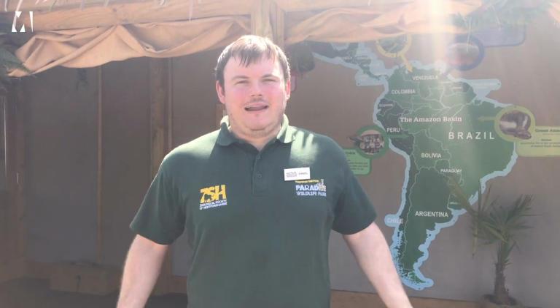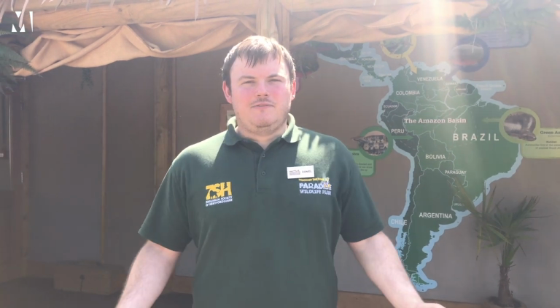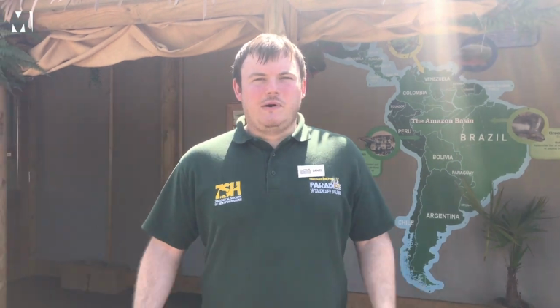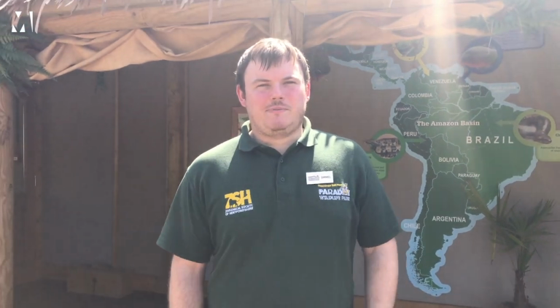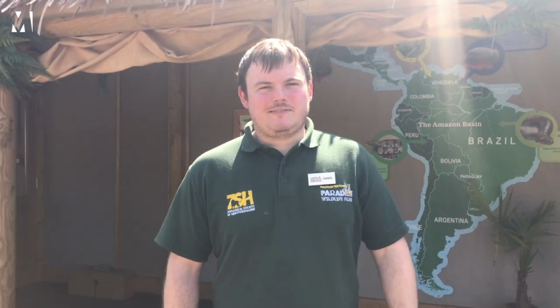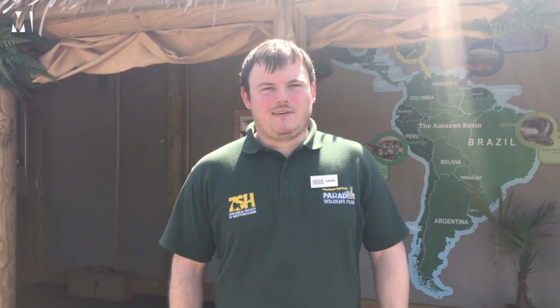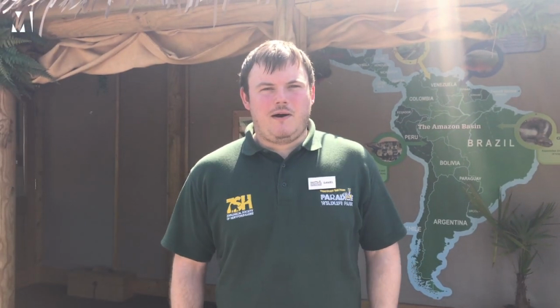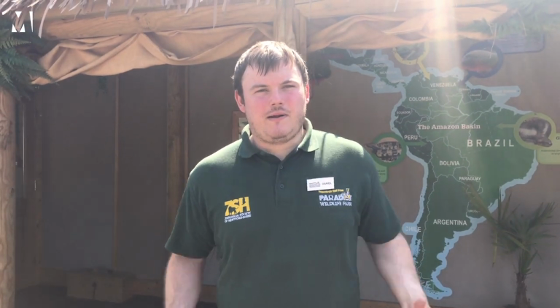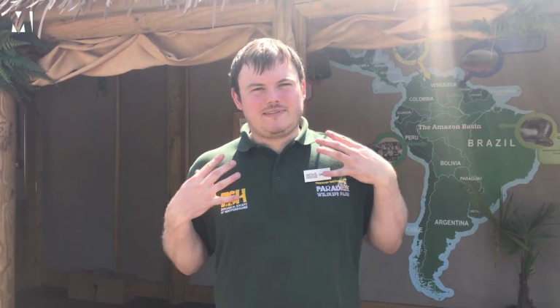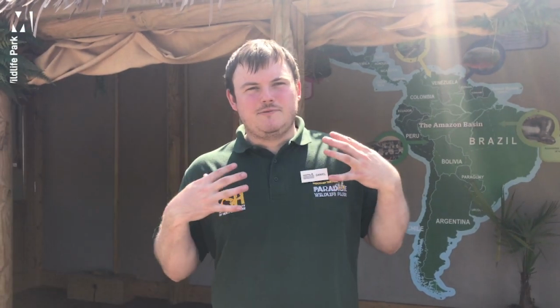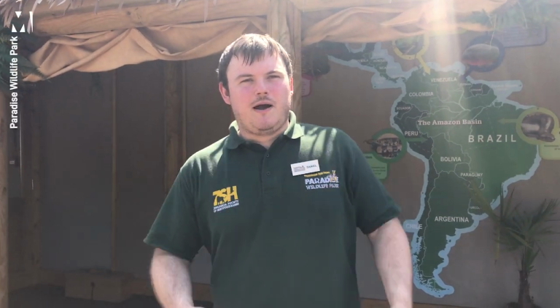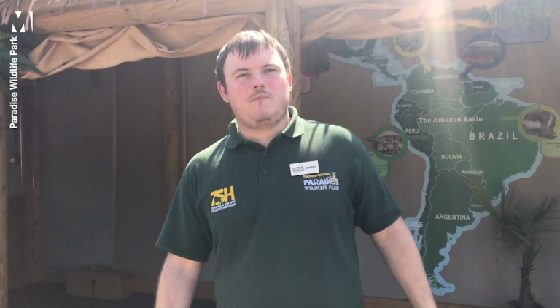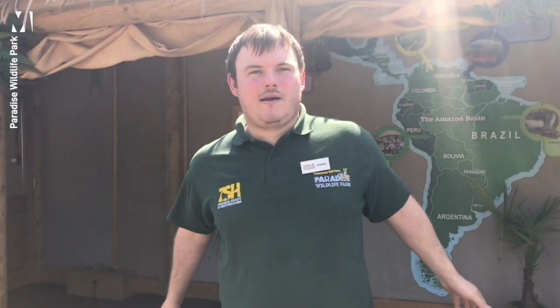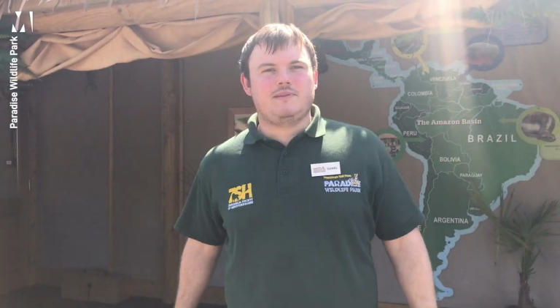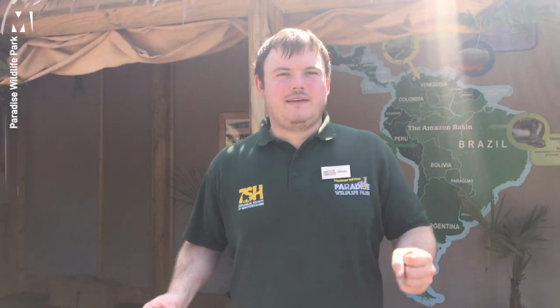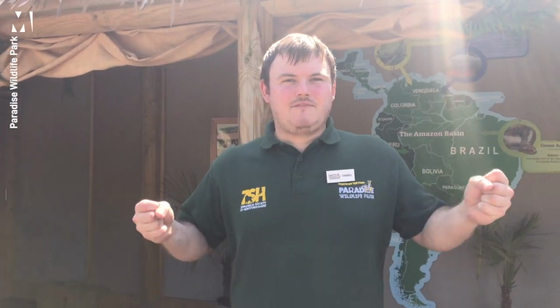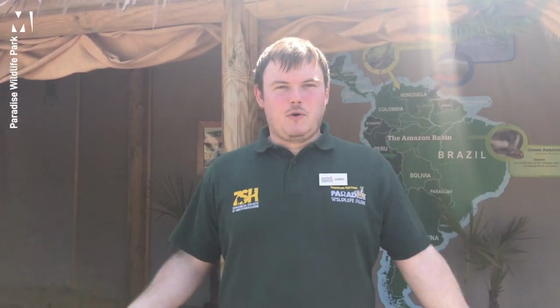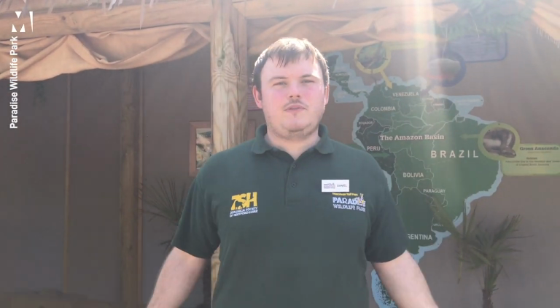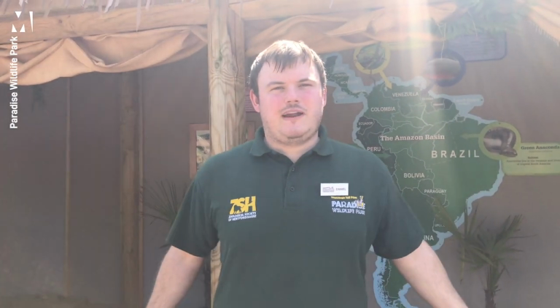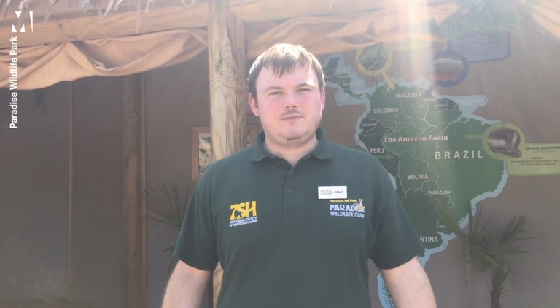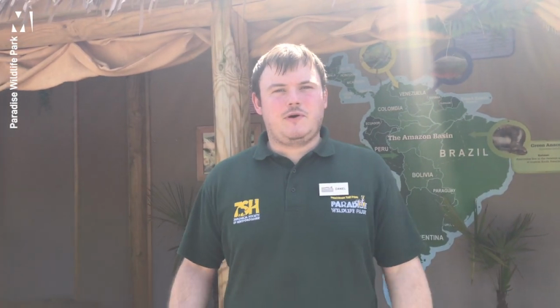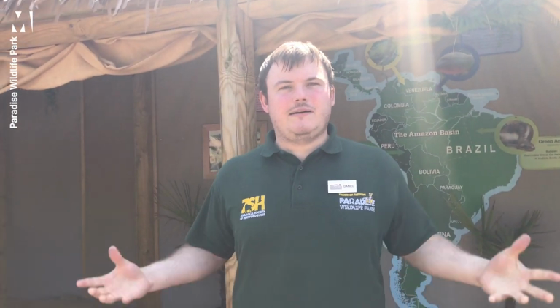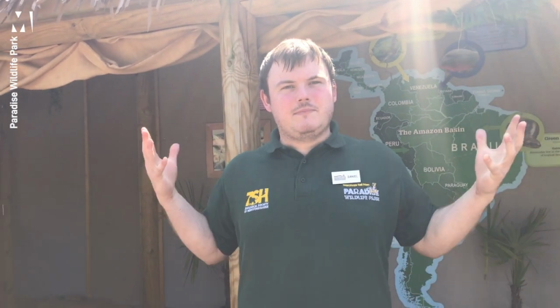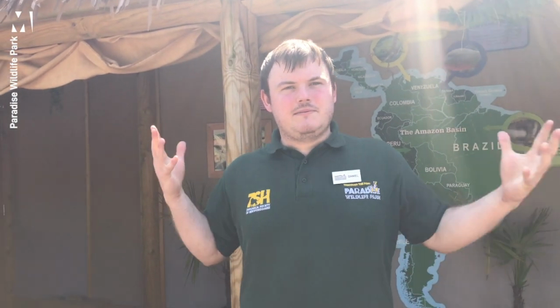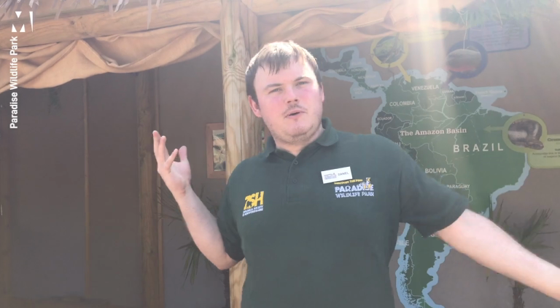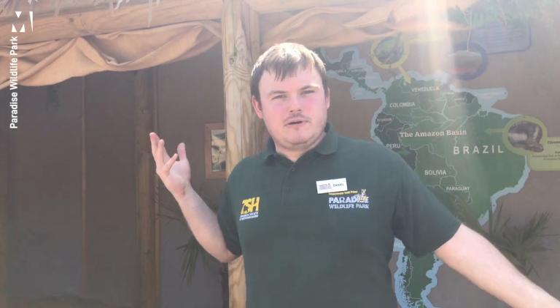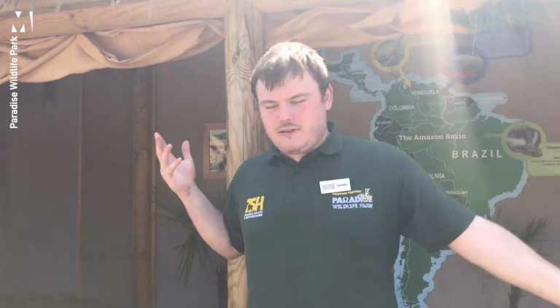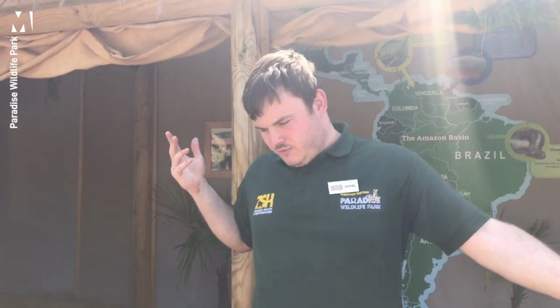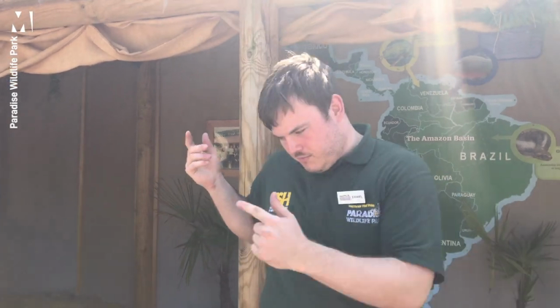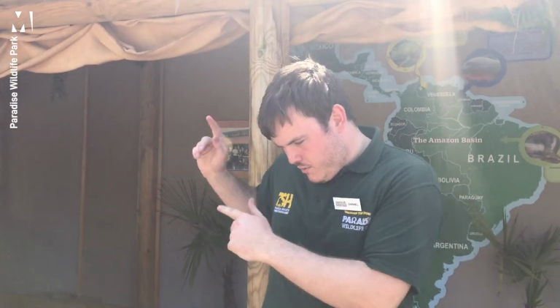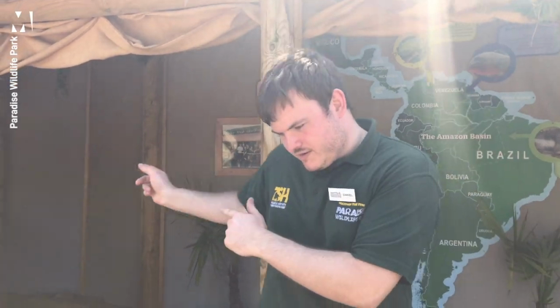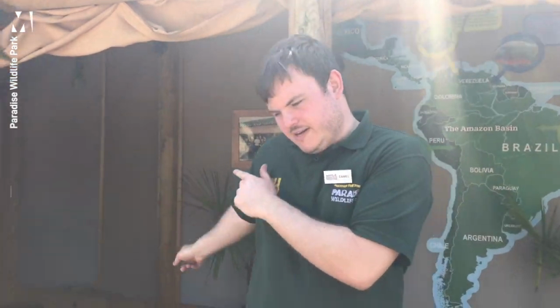Hello everyone, welcome to Paradise Wildlife Park. My name is Daniel and we're going to have a look at all the different animals we've got in our Amazon and Beyond building. If you want to follow me, we'll go inside.